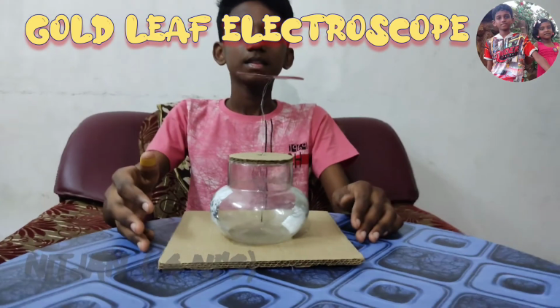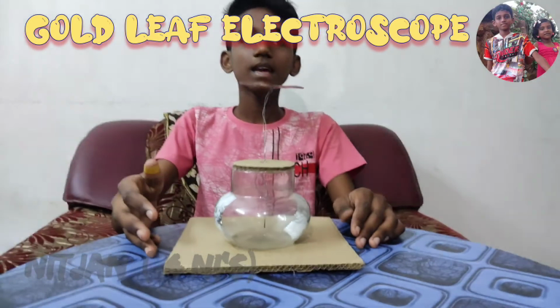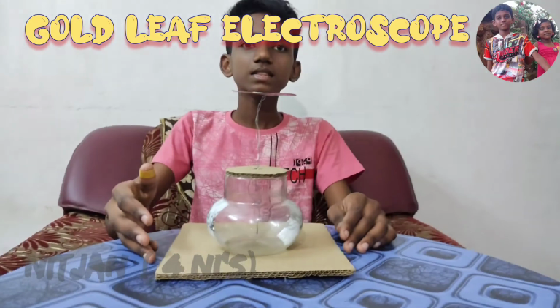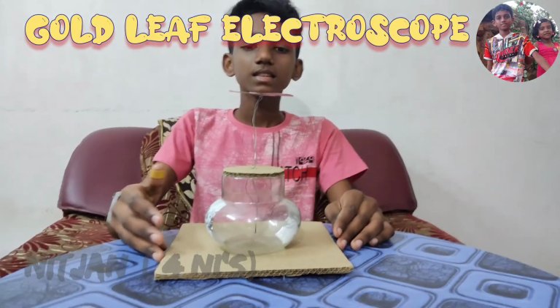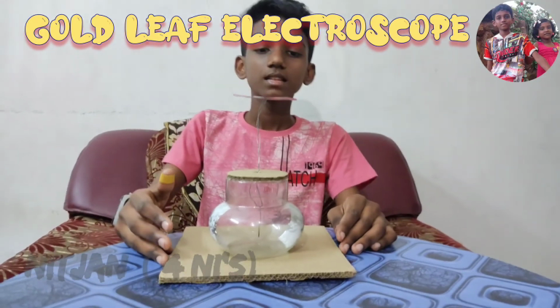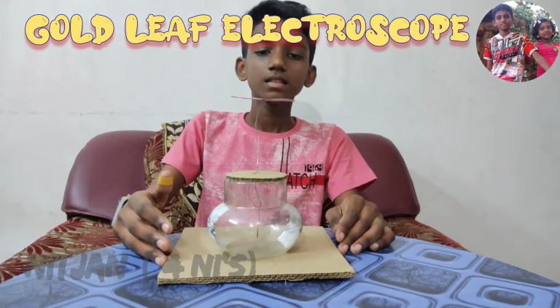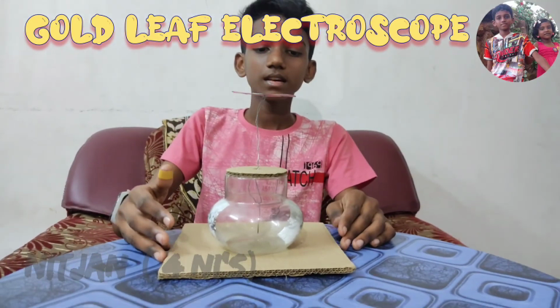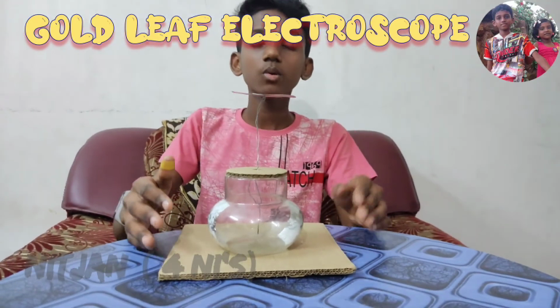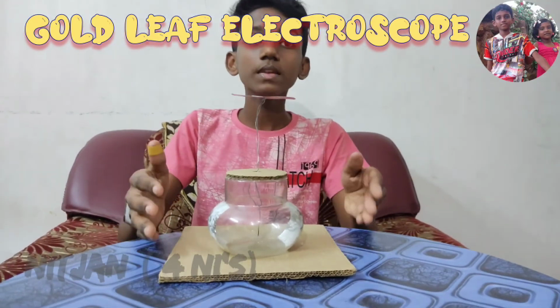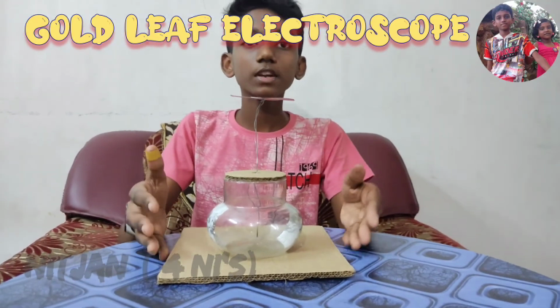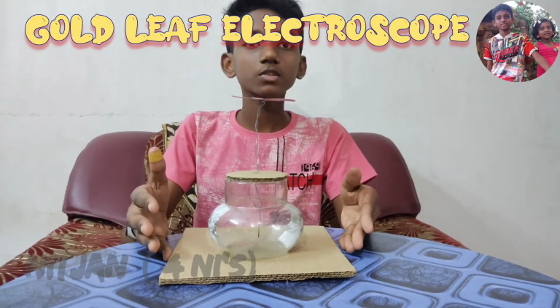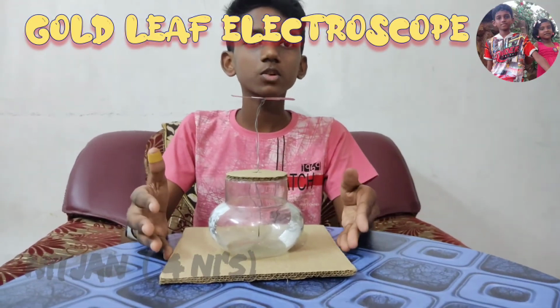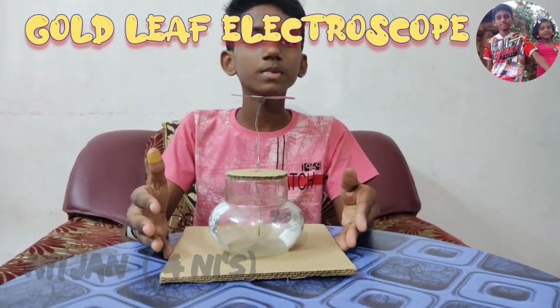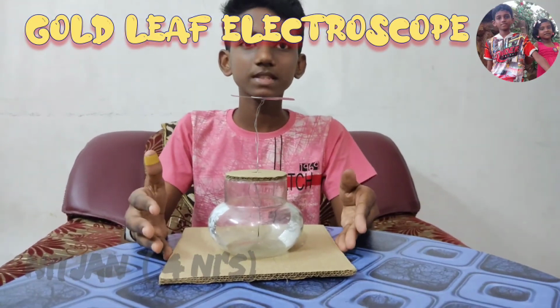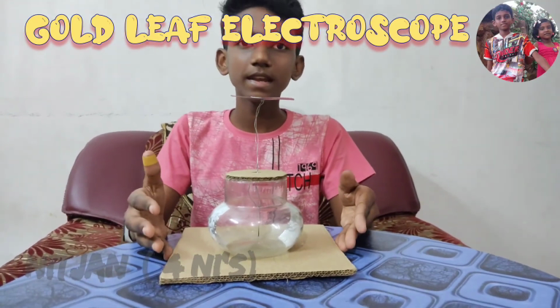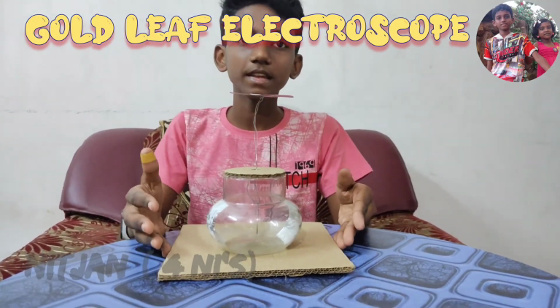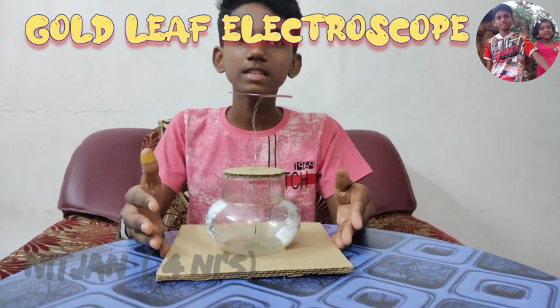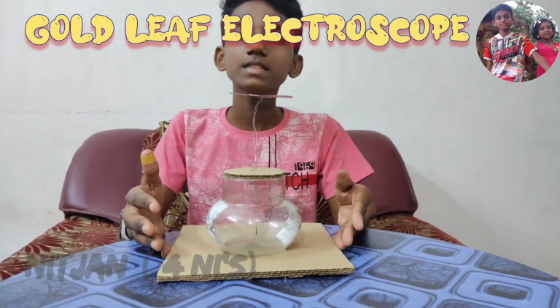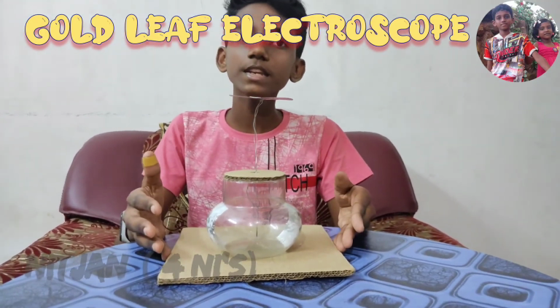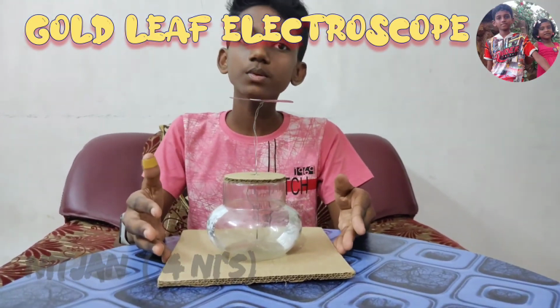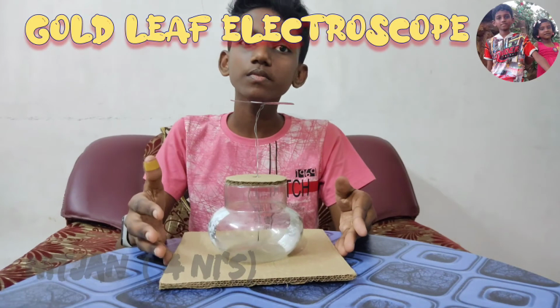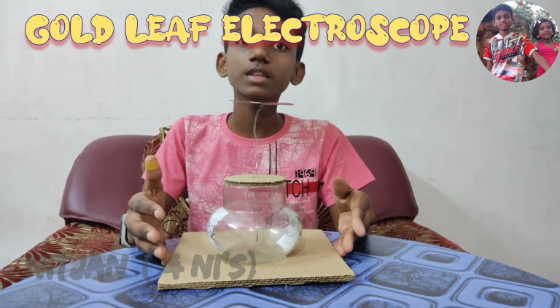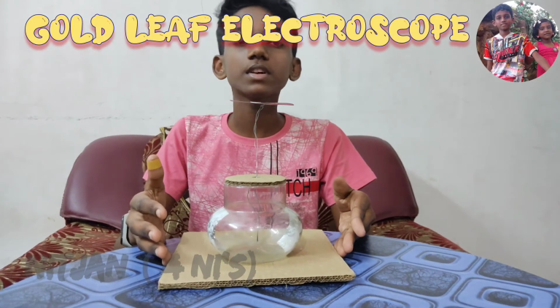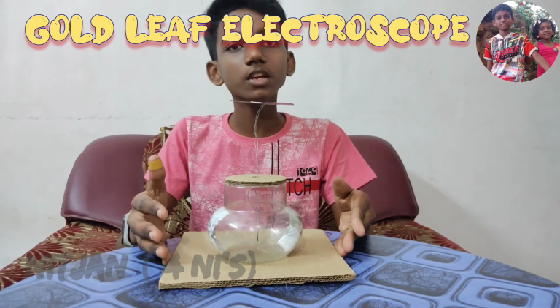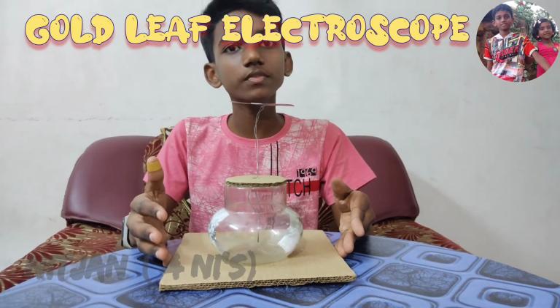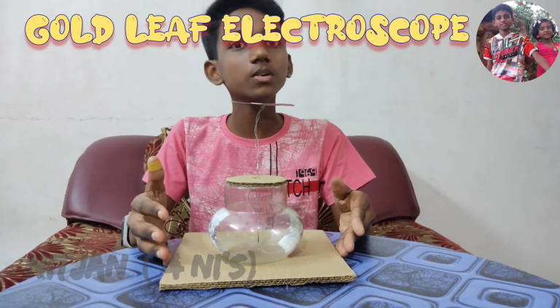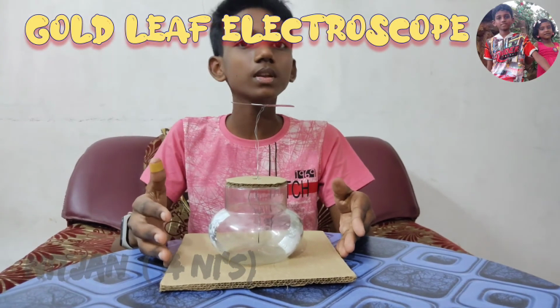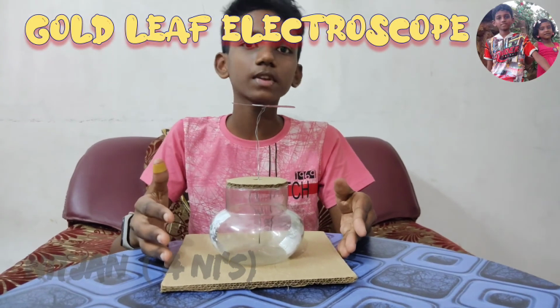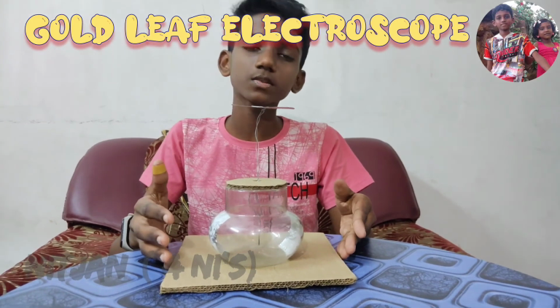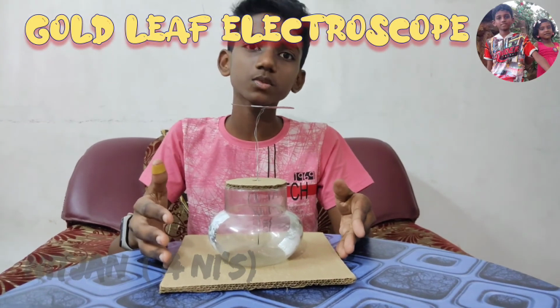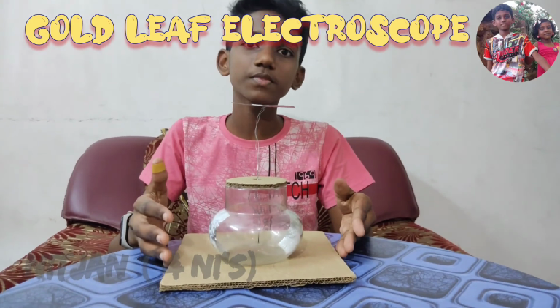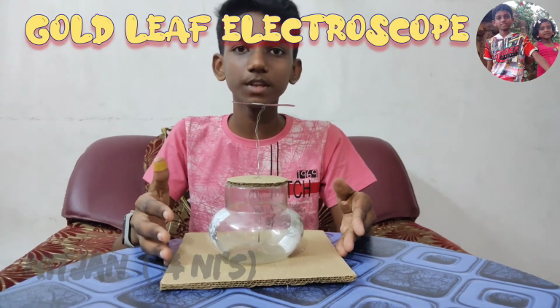Thus, the gold leaf electroscope is ready. Stay tuned for the working of the gold leaf electroscope video.